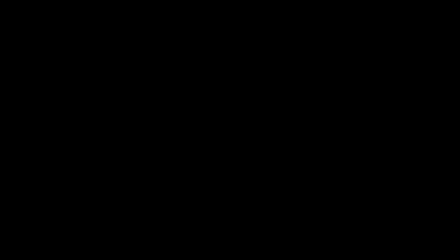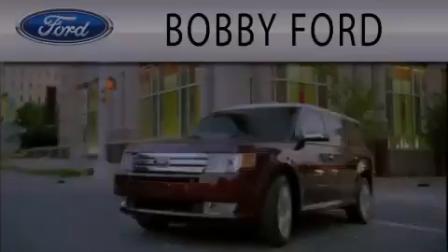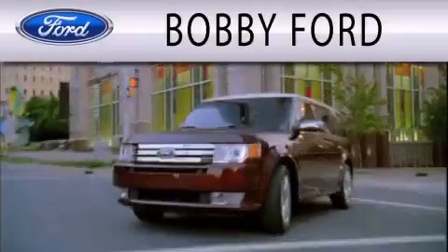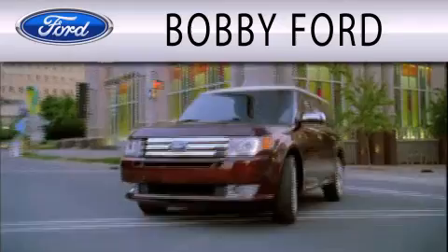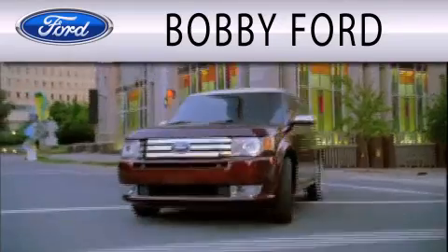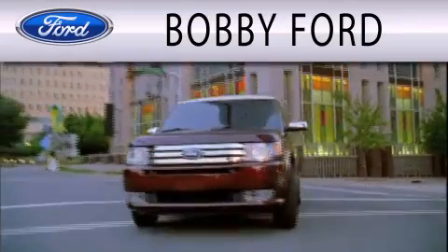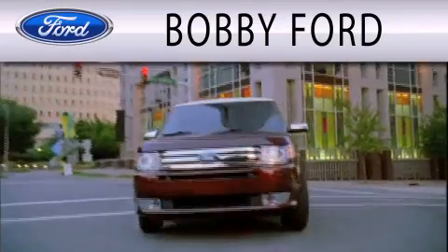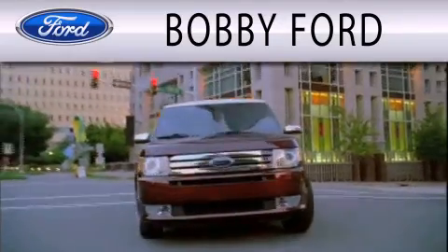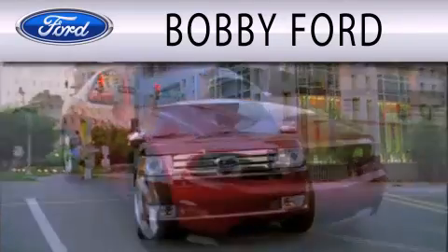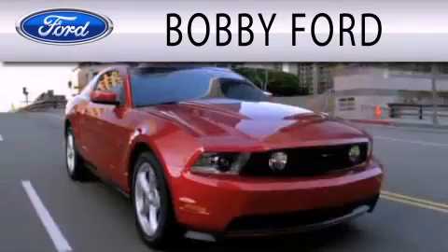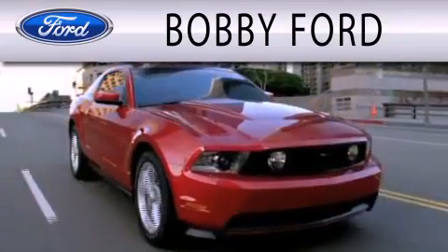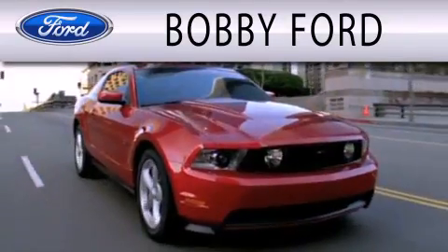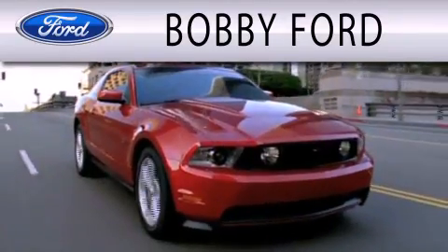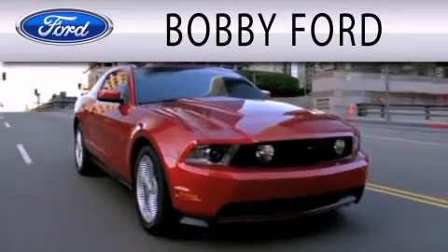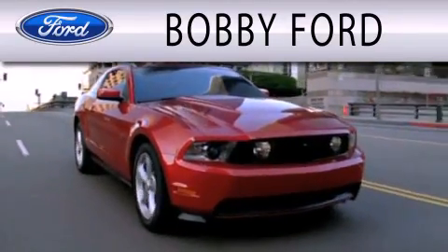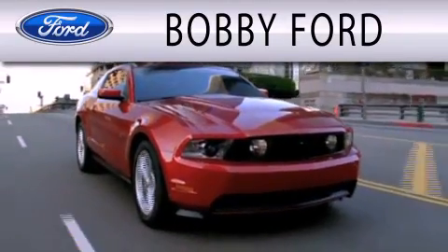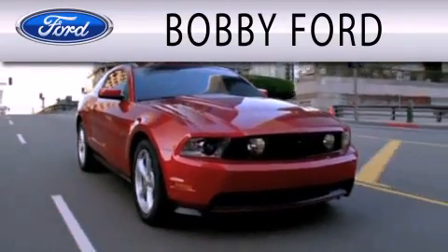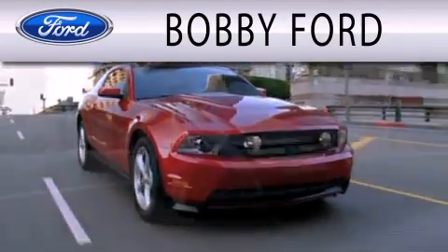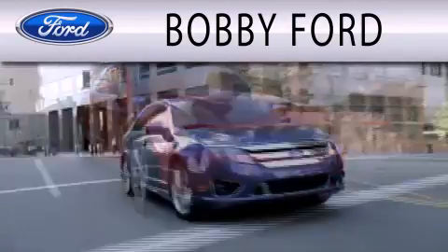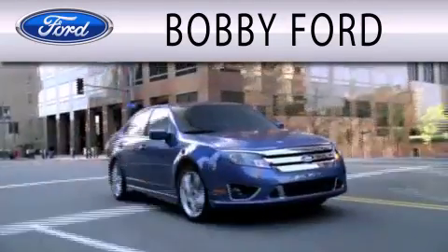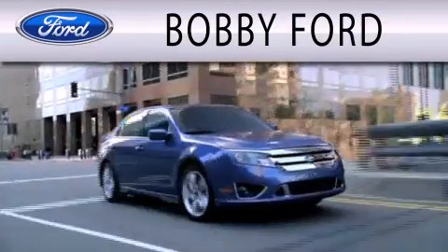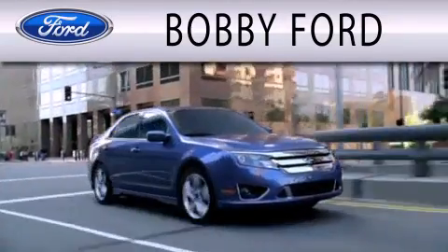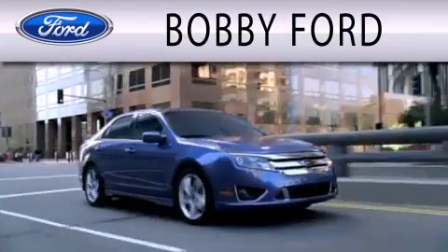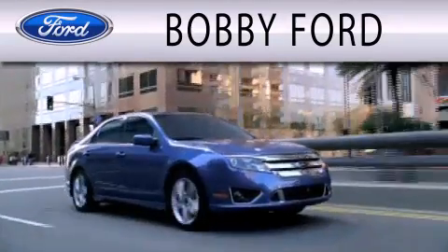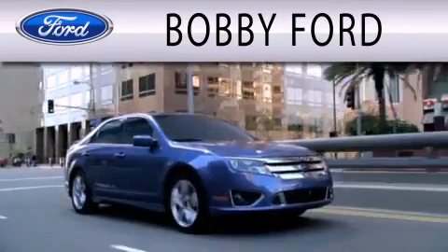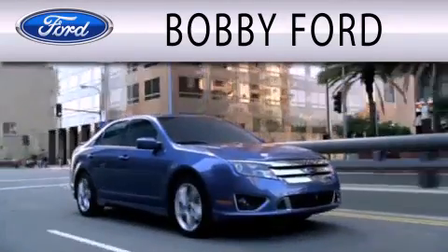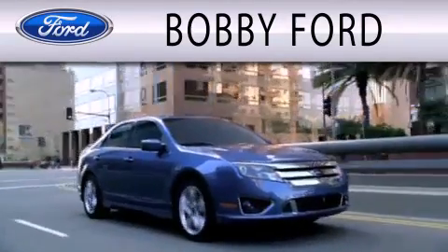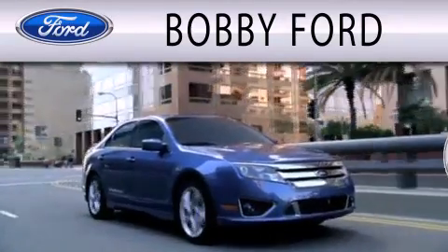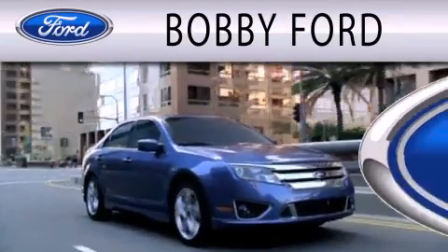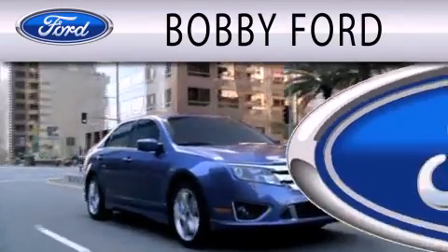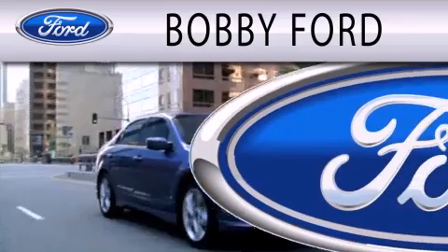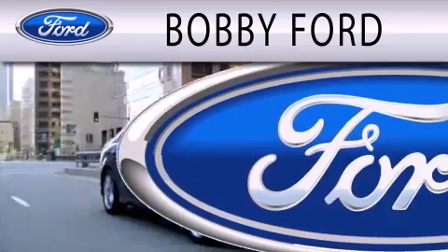Bobby Ford is dedicated to doing everything possible to ensure that the experience you have selecting your next vehicle is as pleasant as possible.